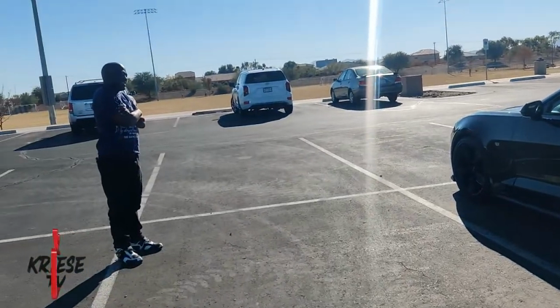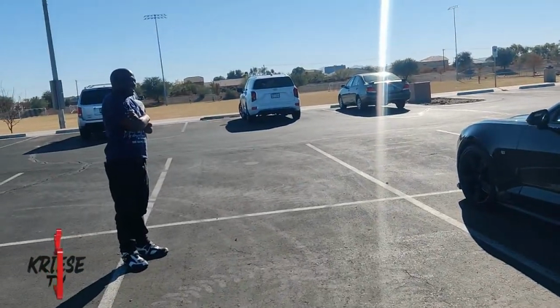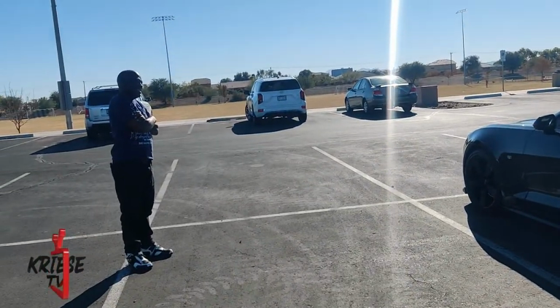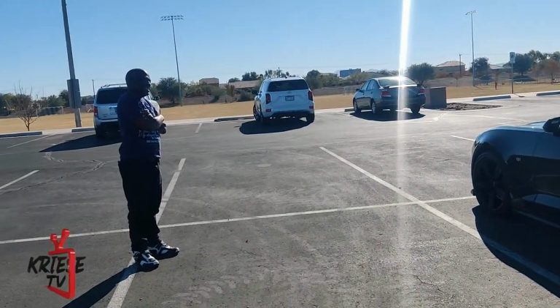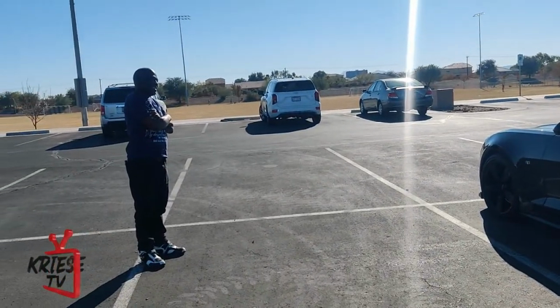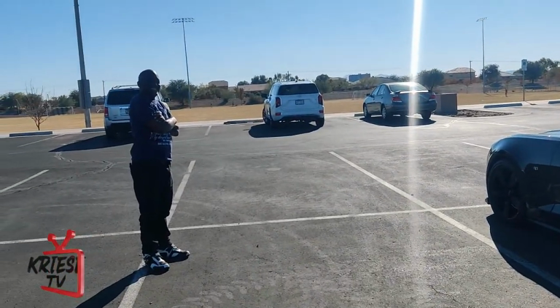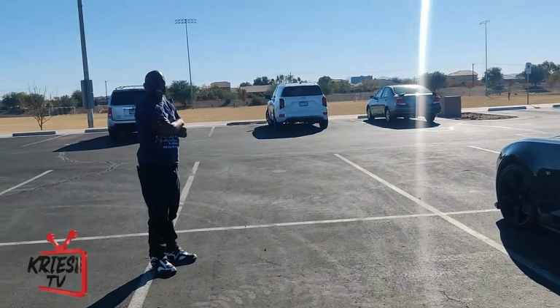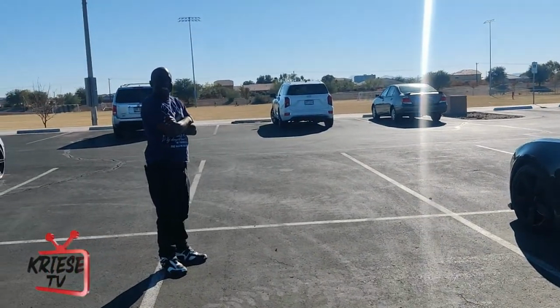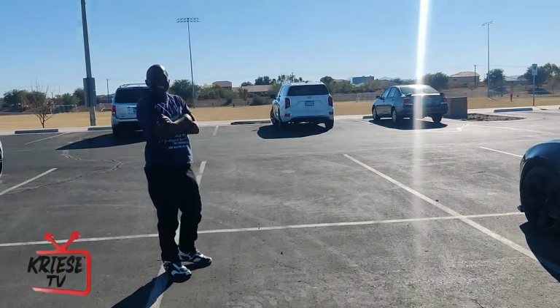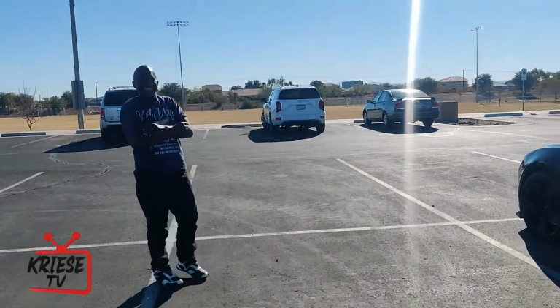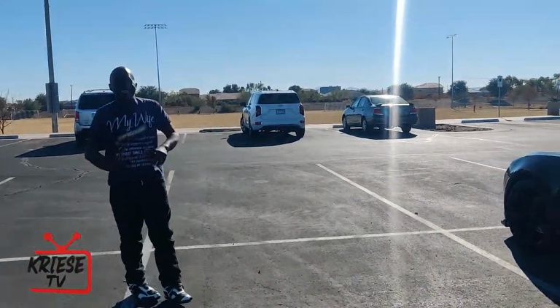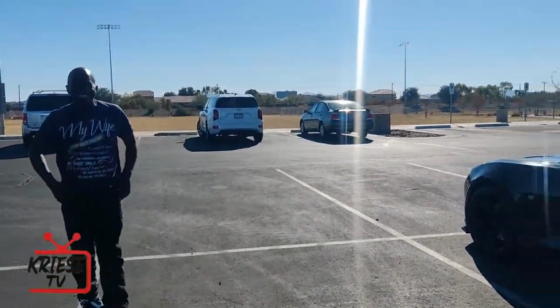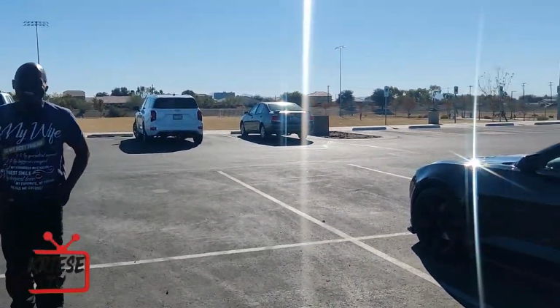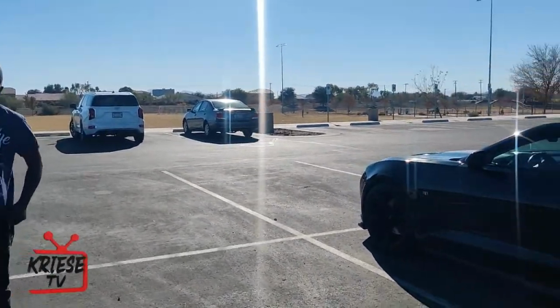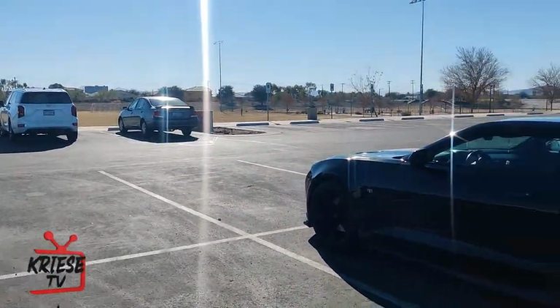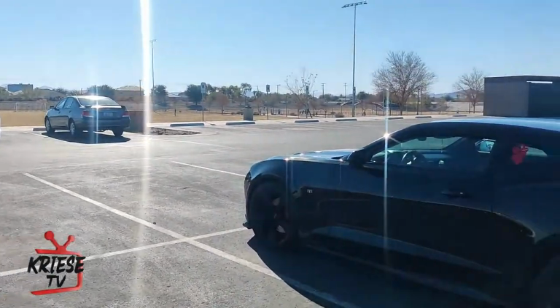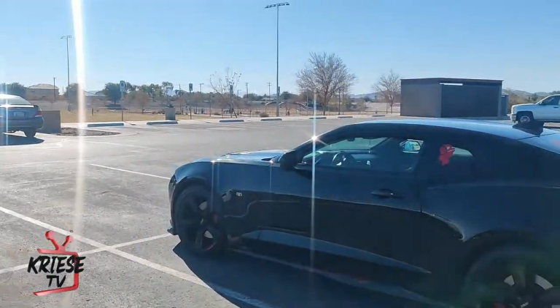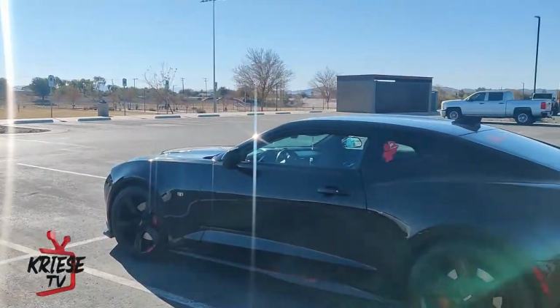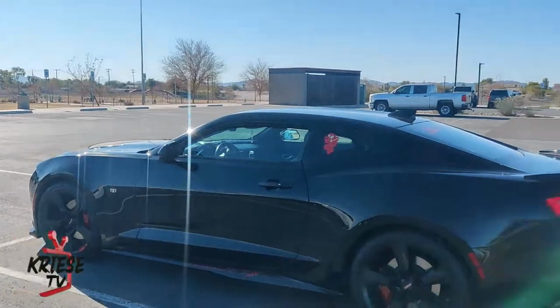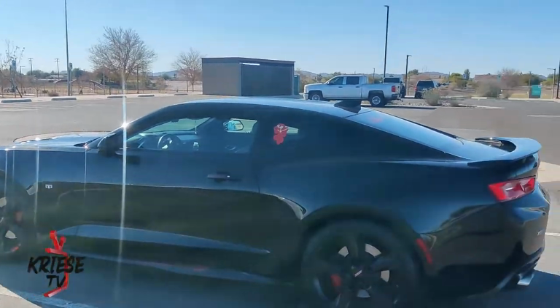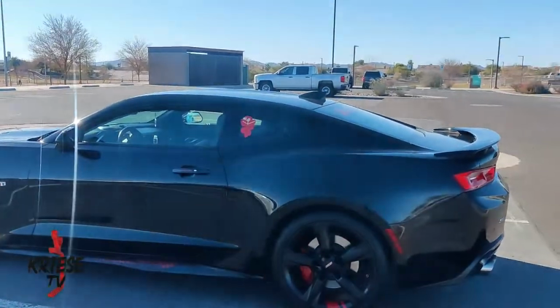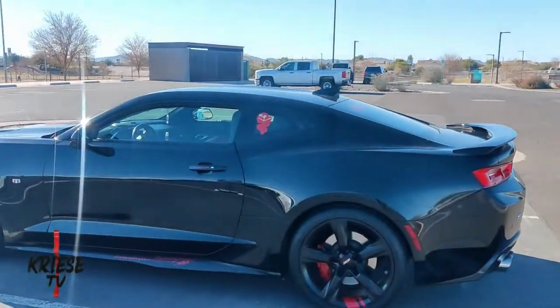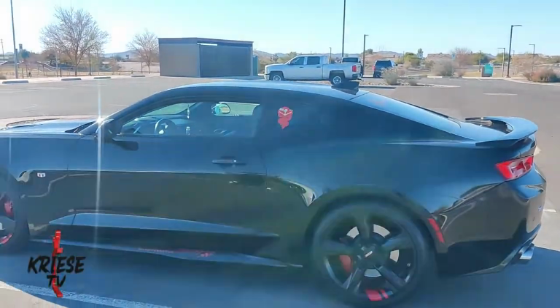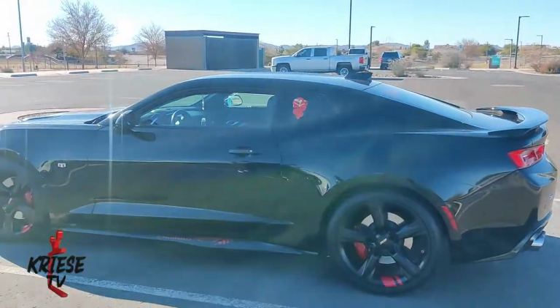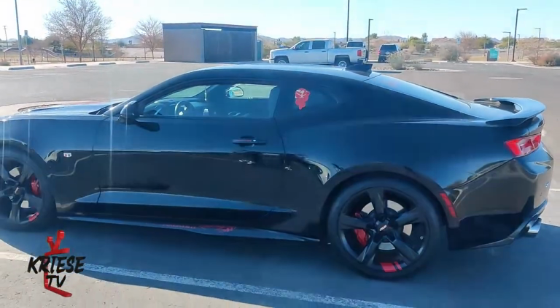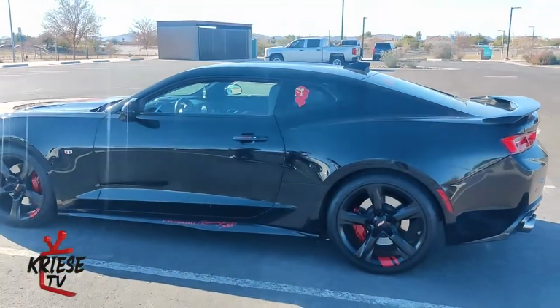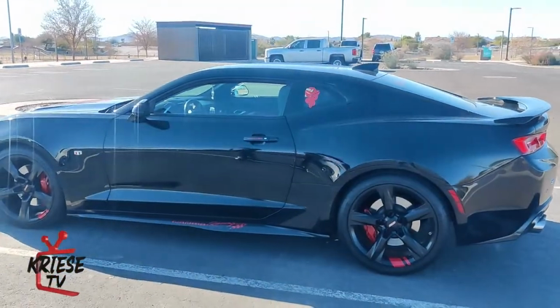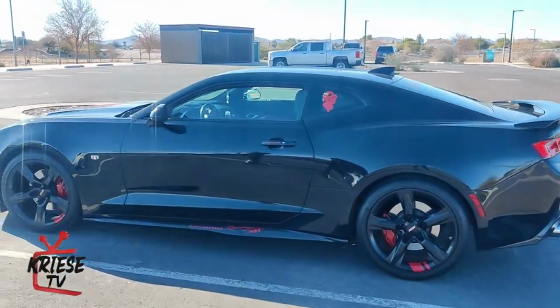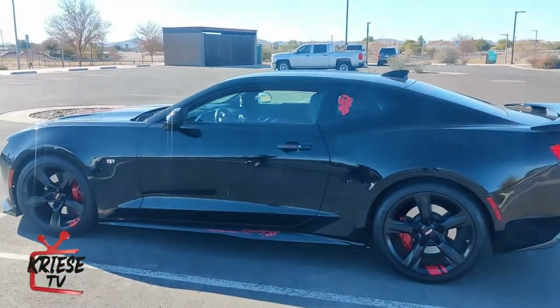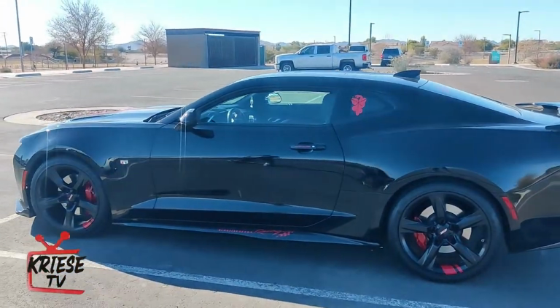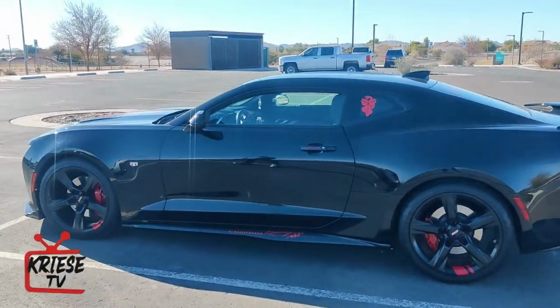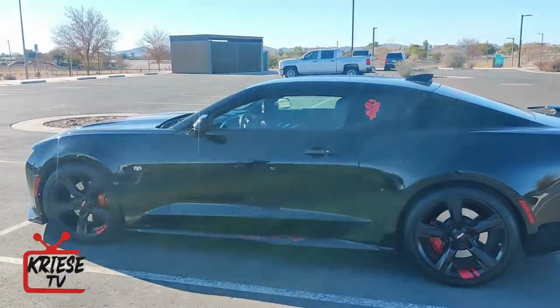This is my guy right here. This is my man Thomas right here, and this is his beautiful Black Camaro SS.